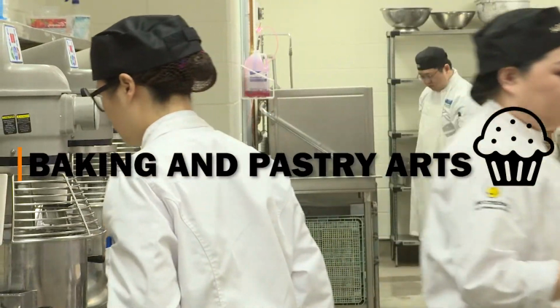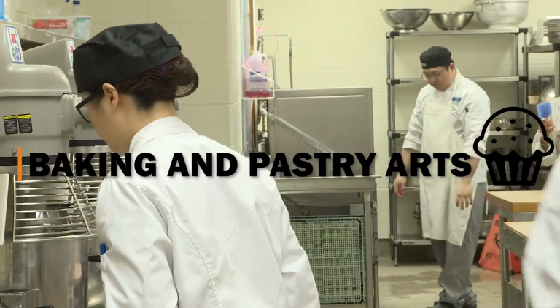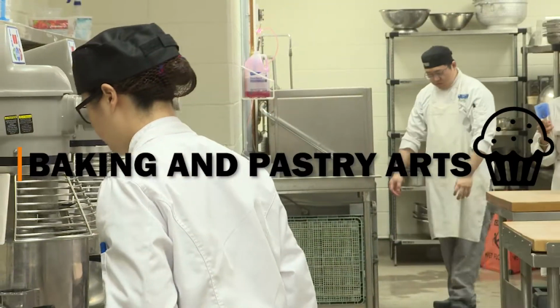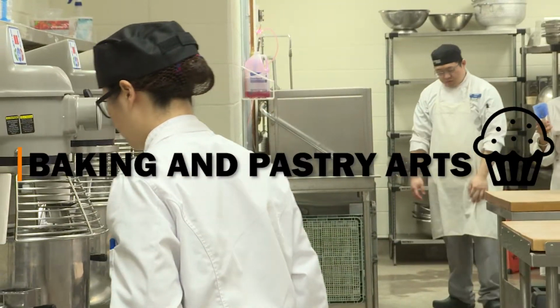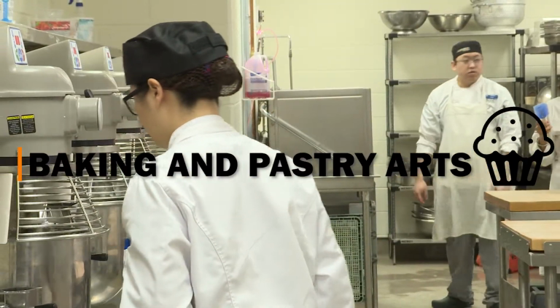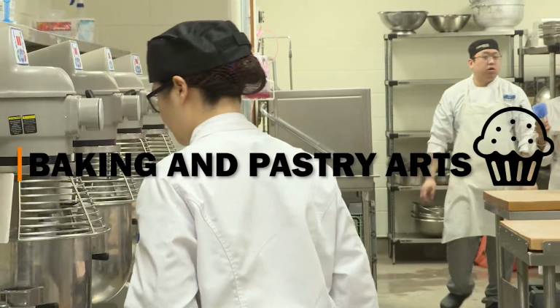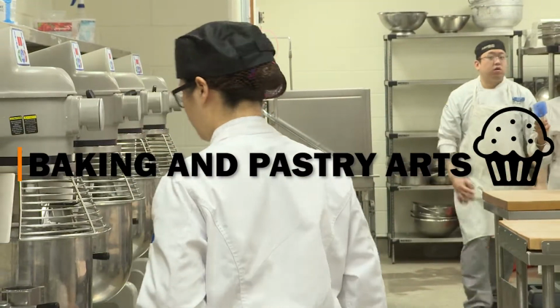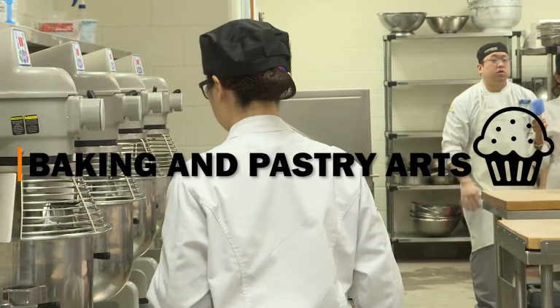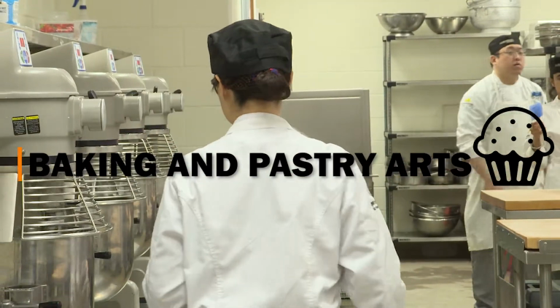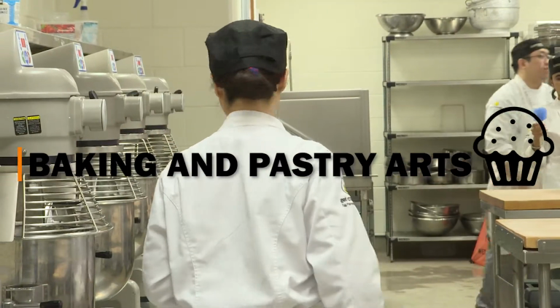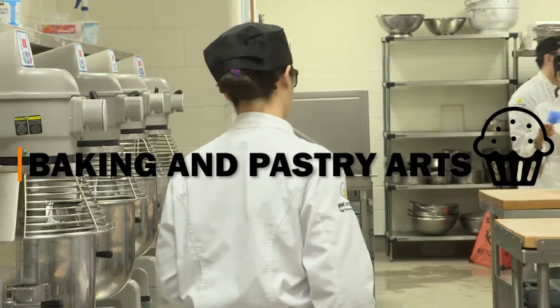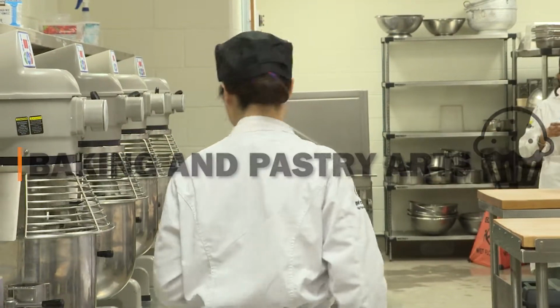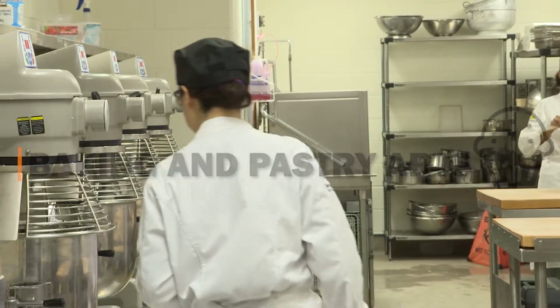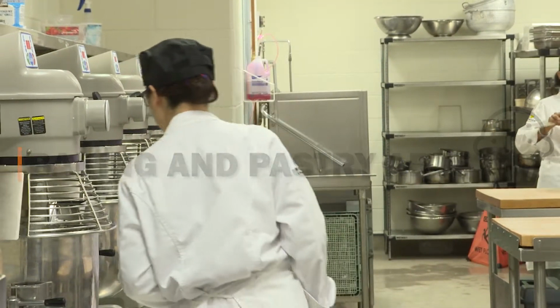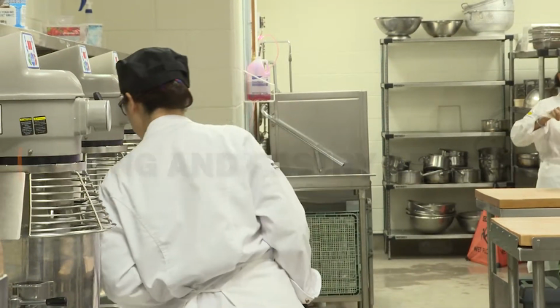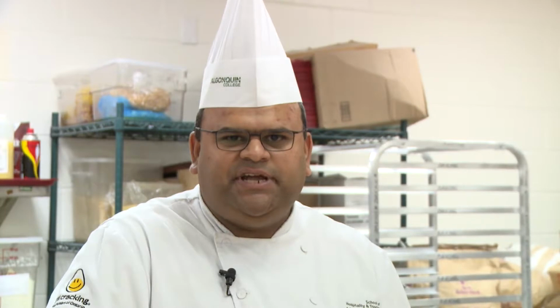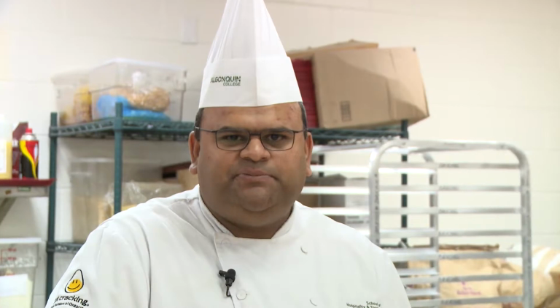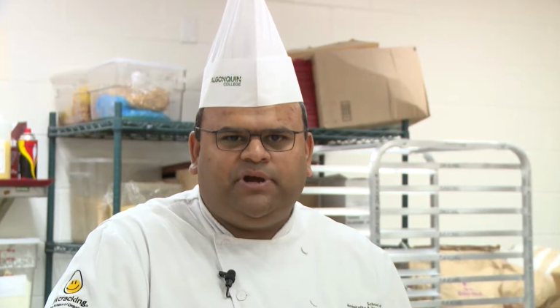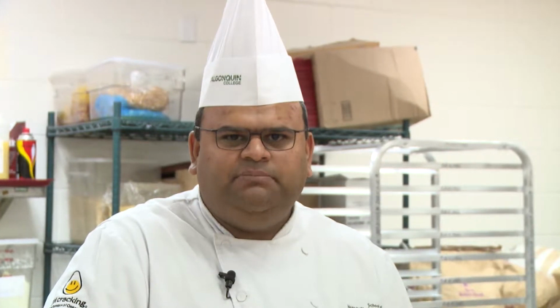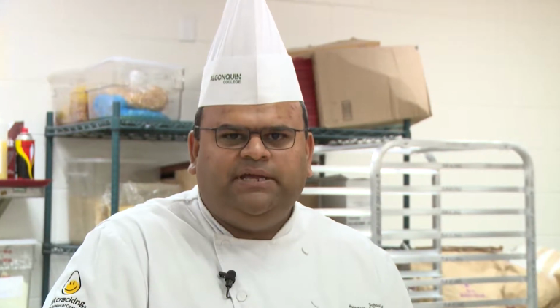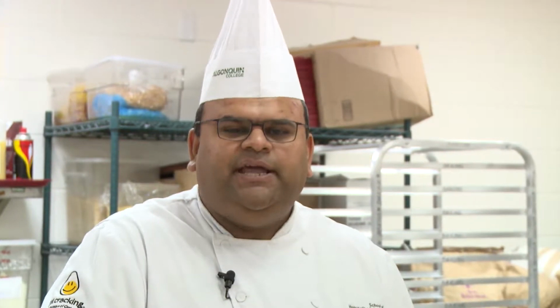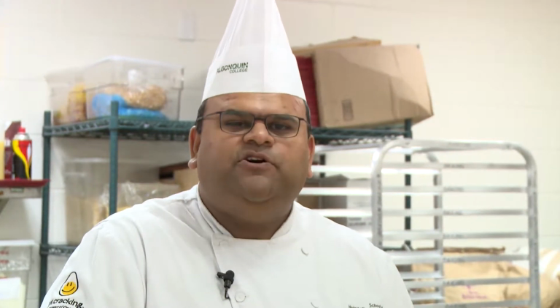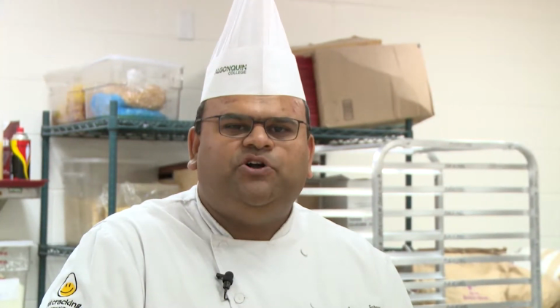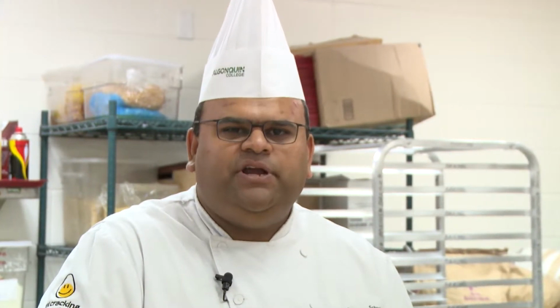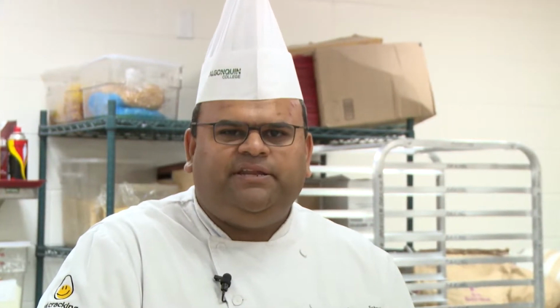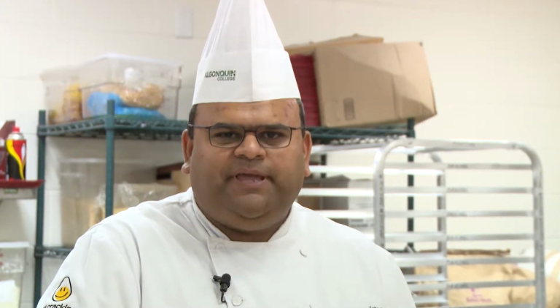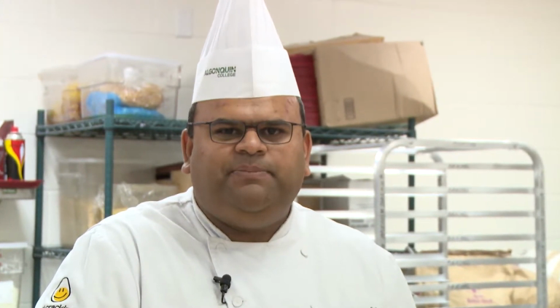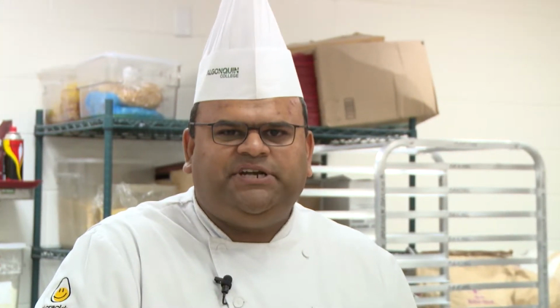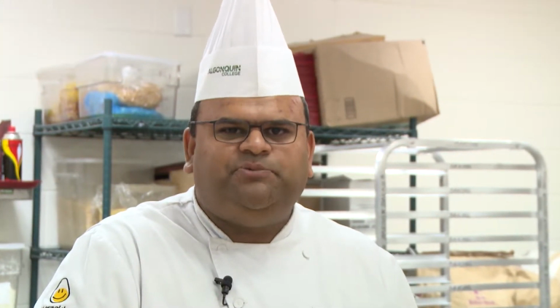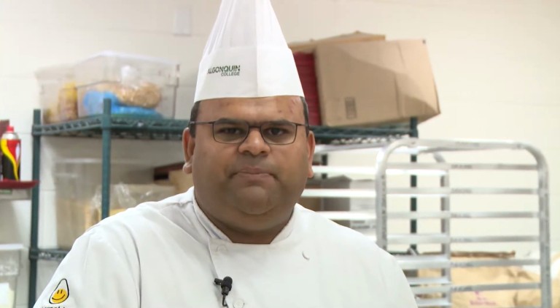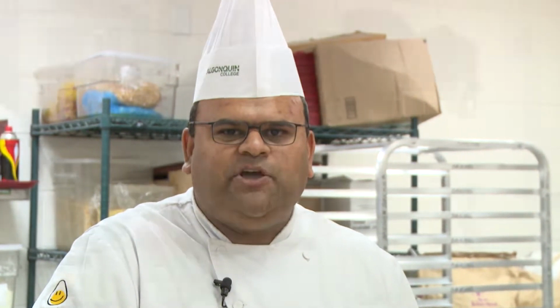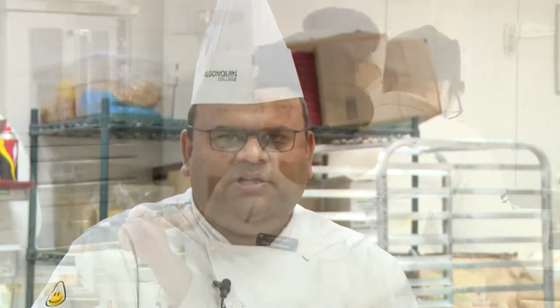My name is Harsh Singh. I'm a professor at the Baking and Pastry Arts program and I also coordinate the Baking and Pastry Arts program at the college.